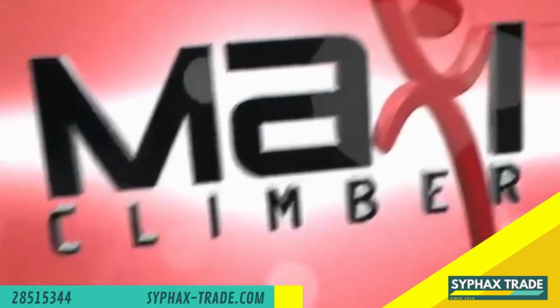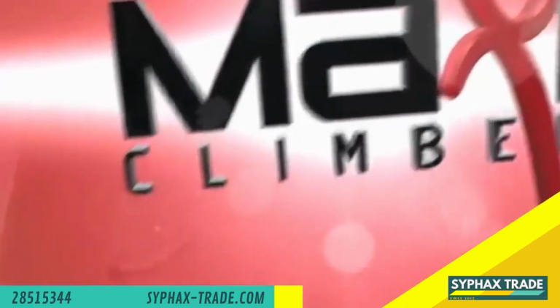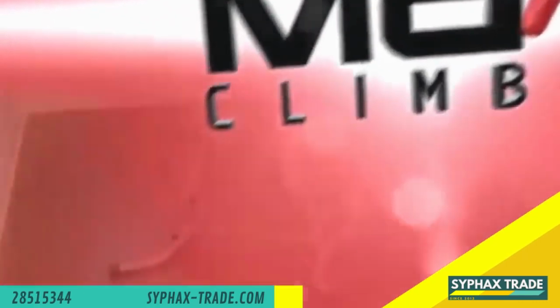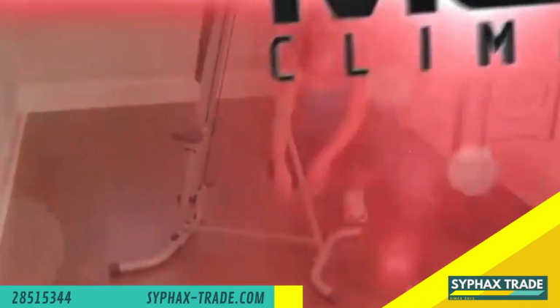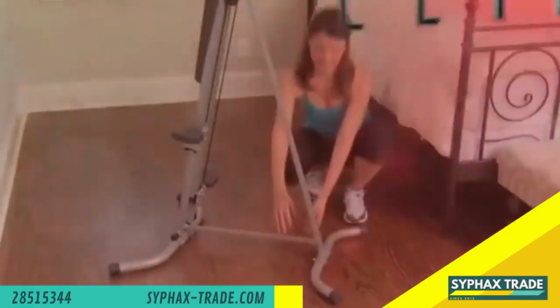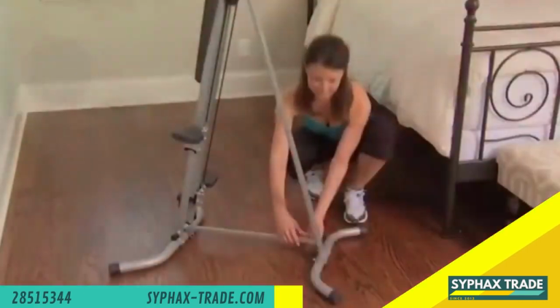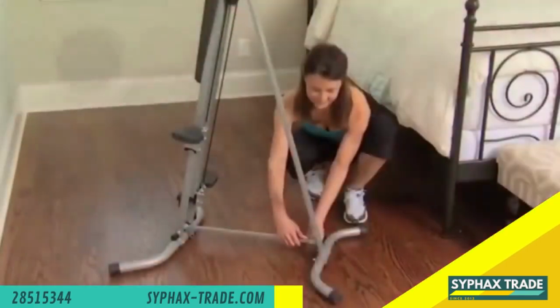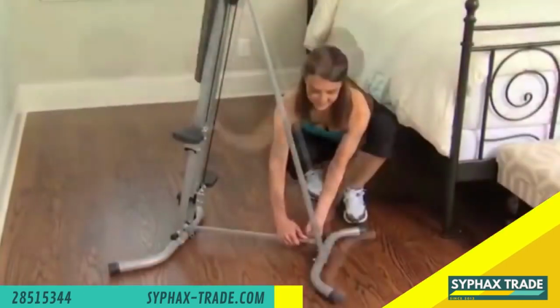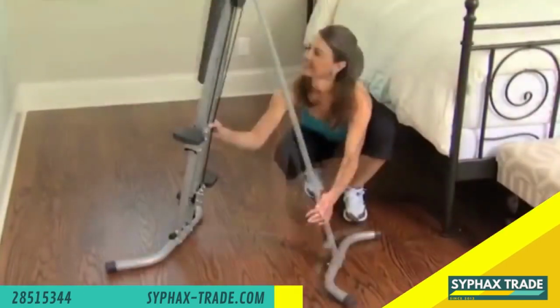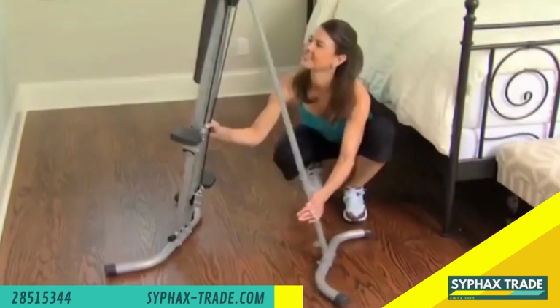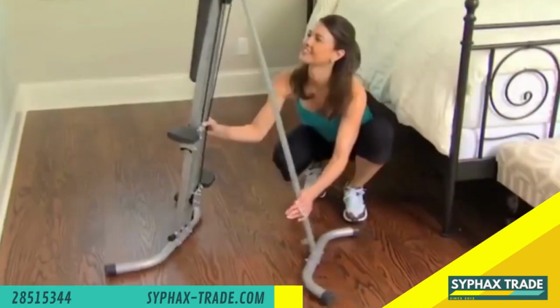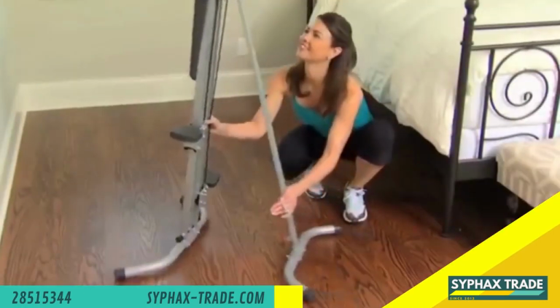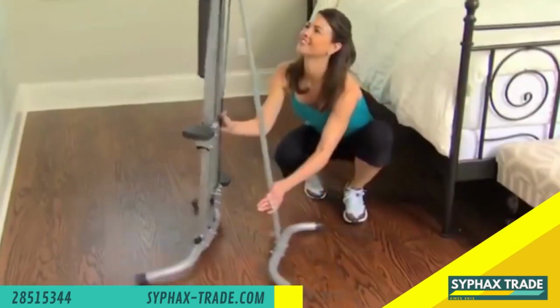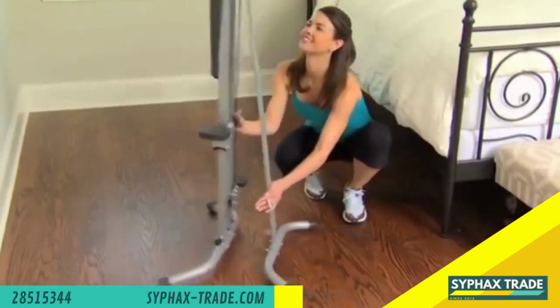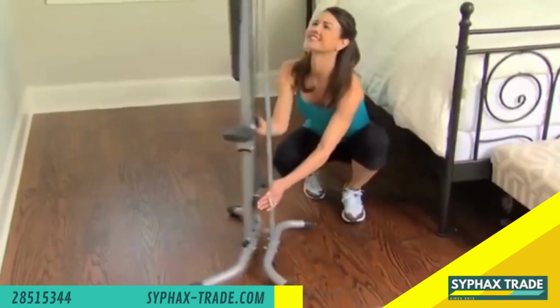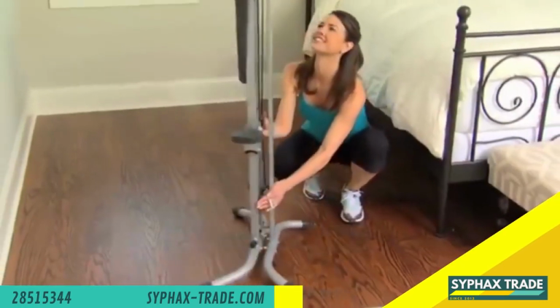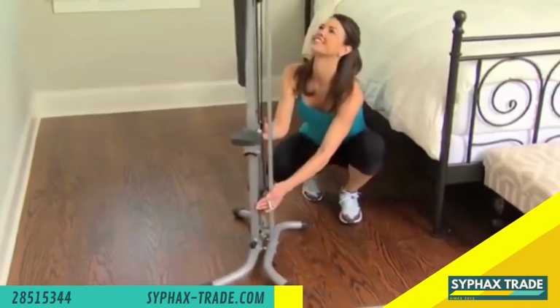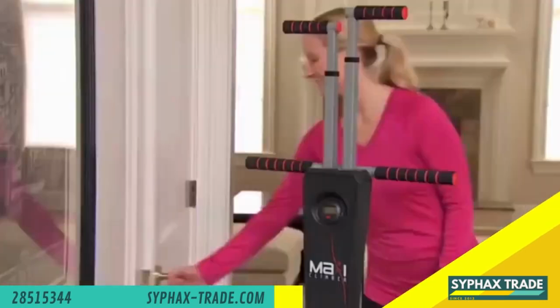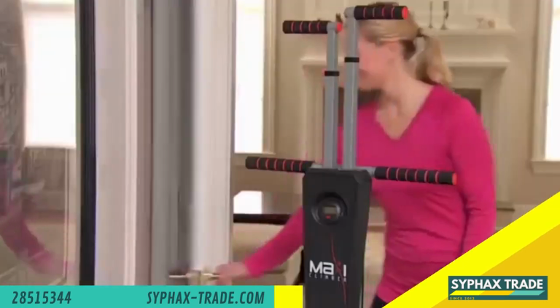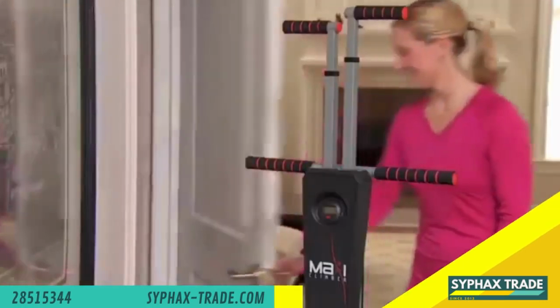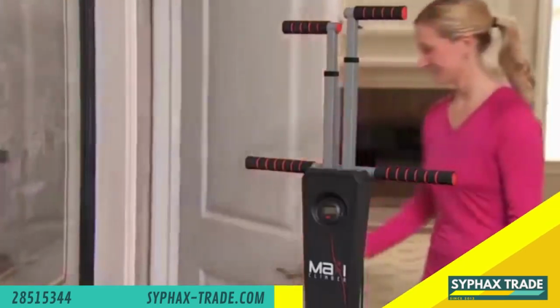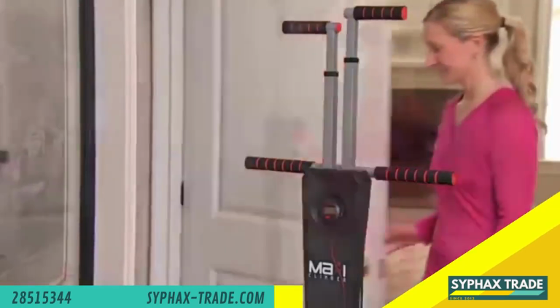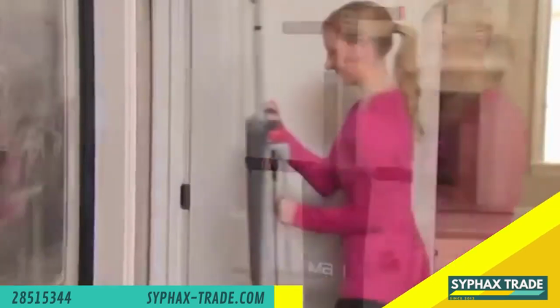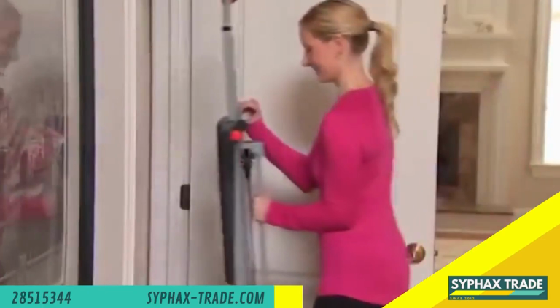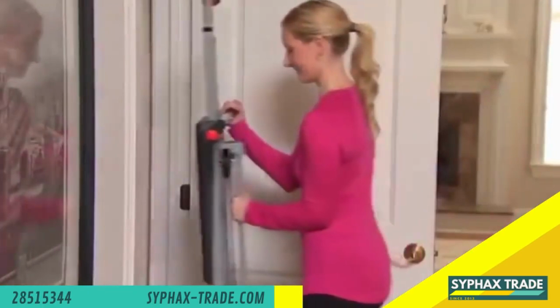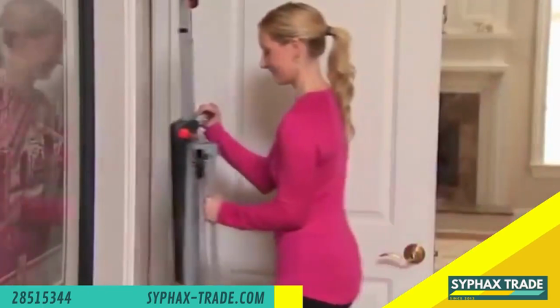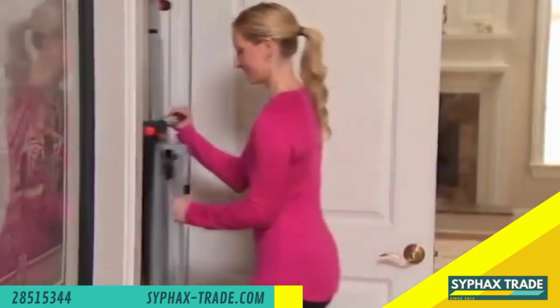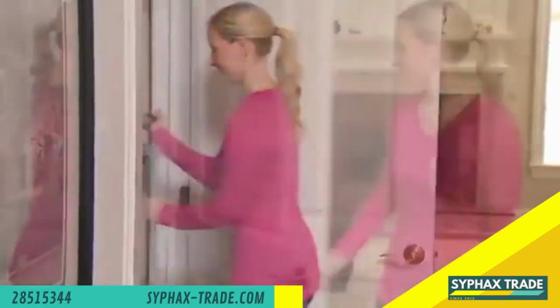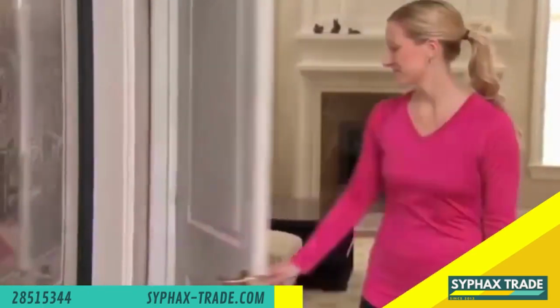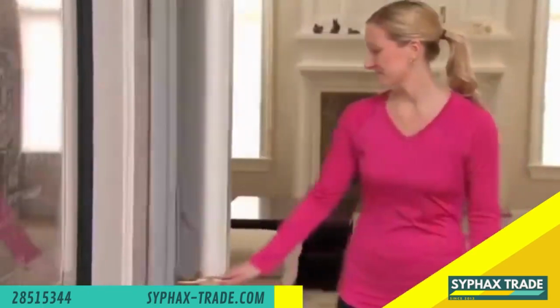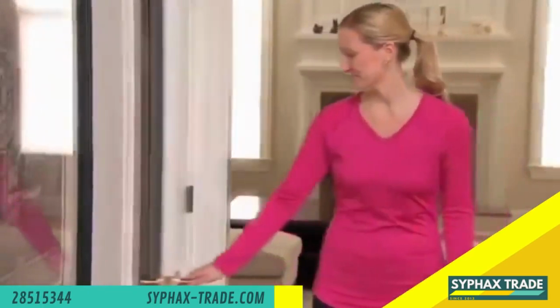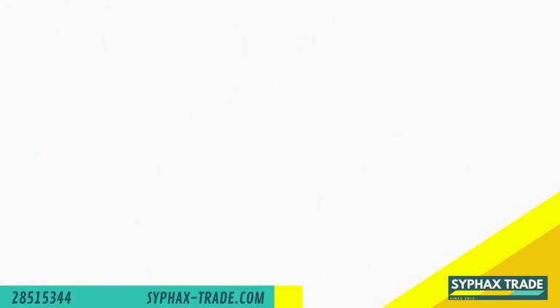MaxiClimber assembles in minutes. It's streamlined, compact and folds up for easy storage.